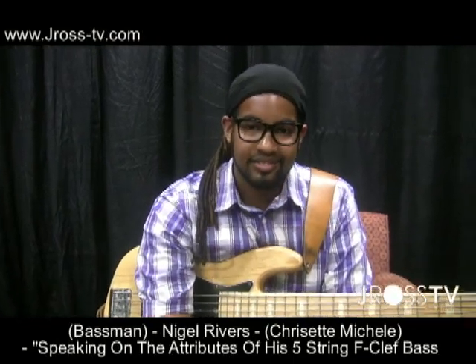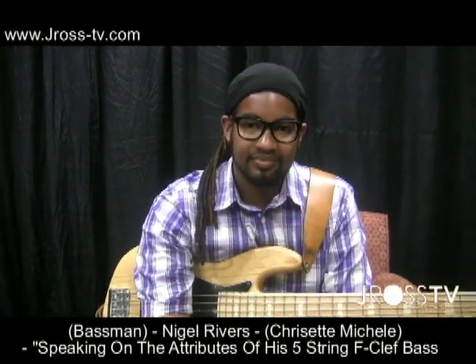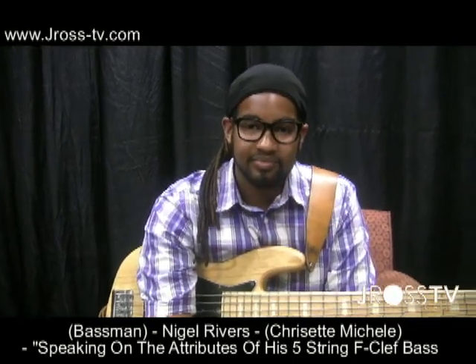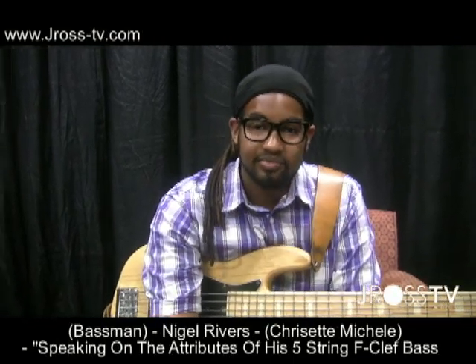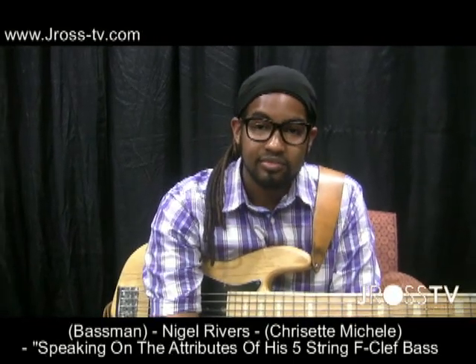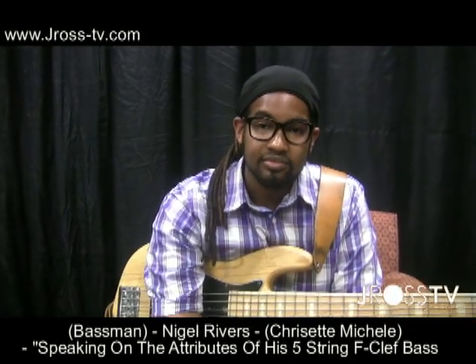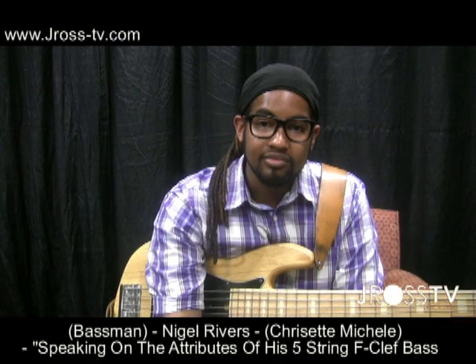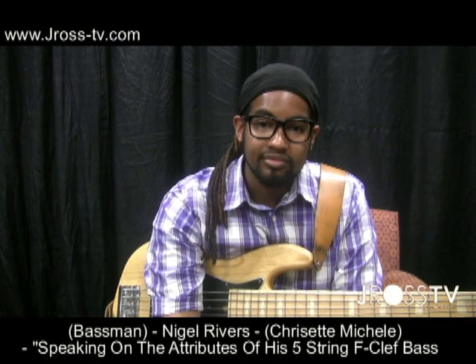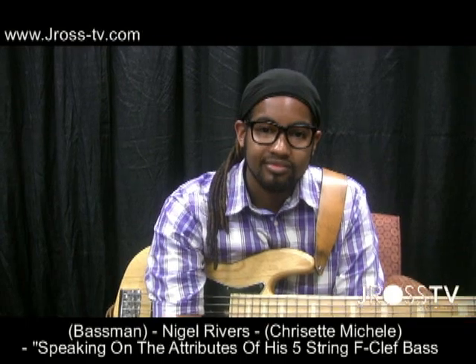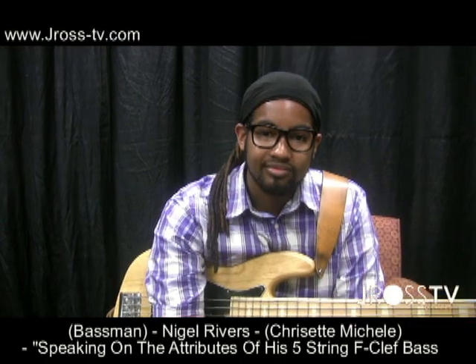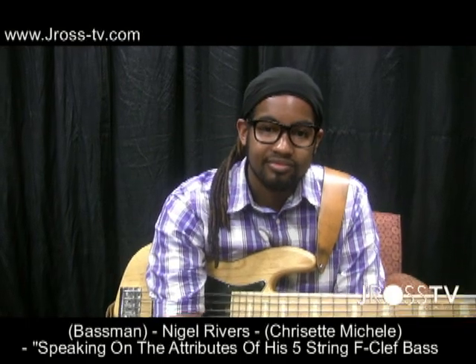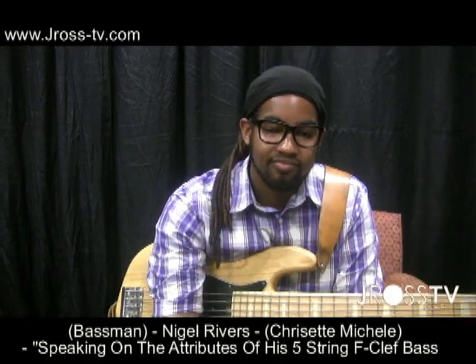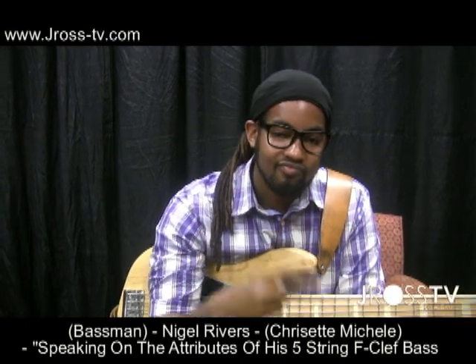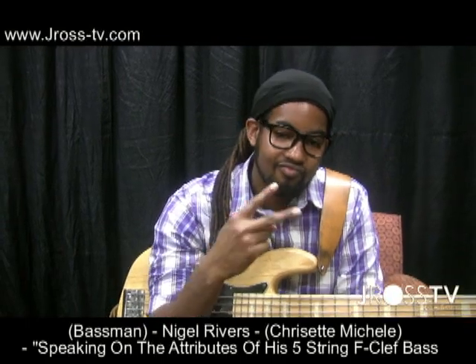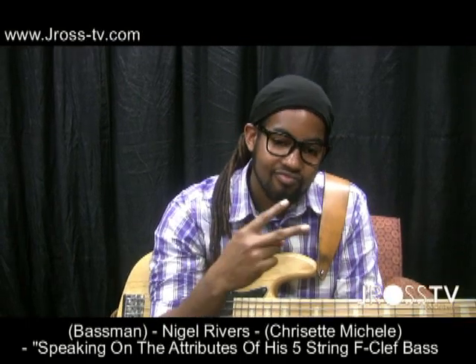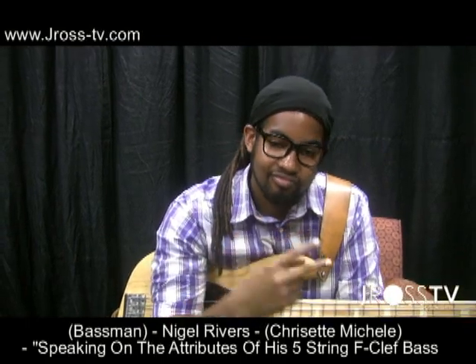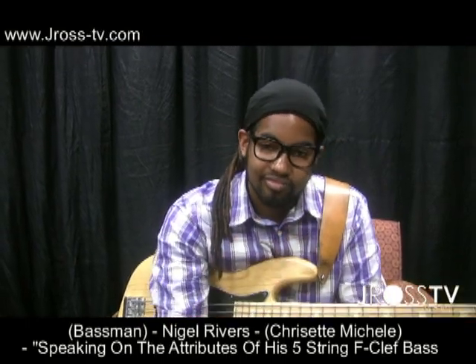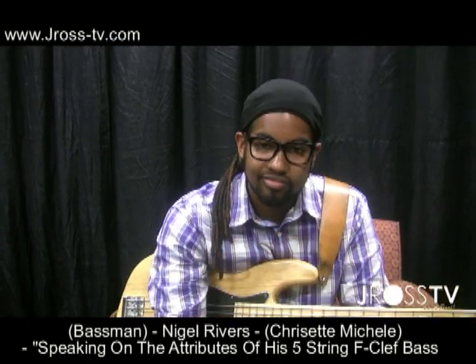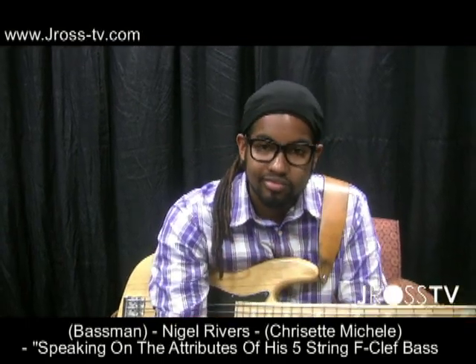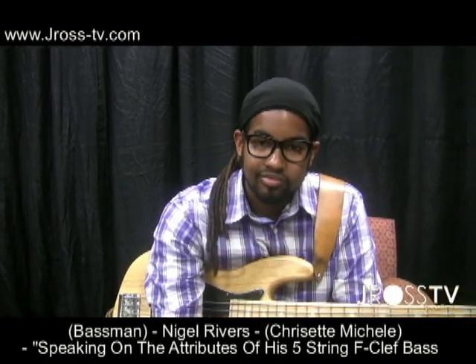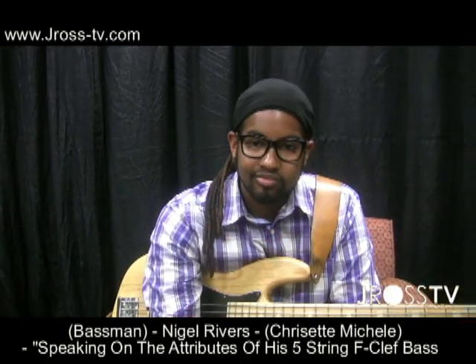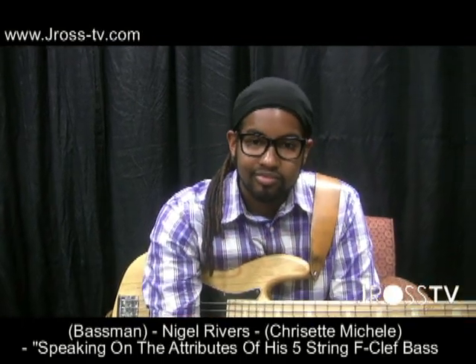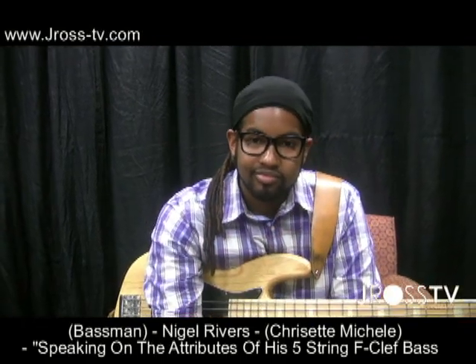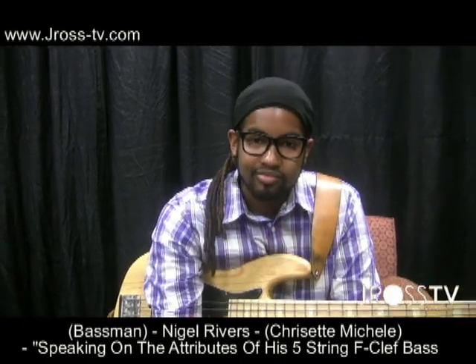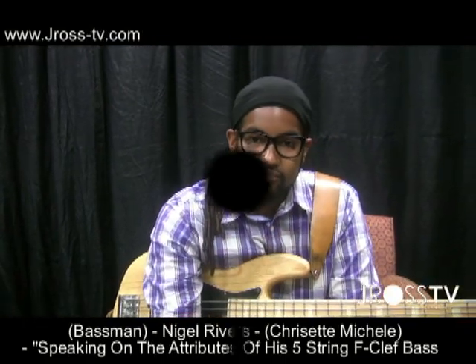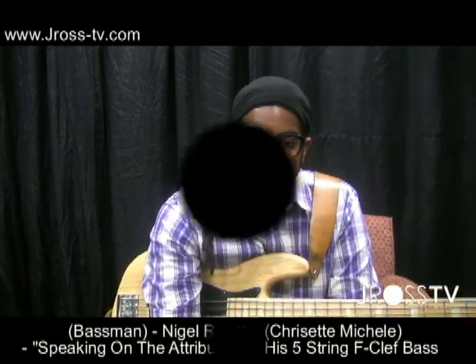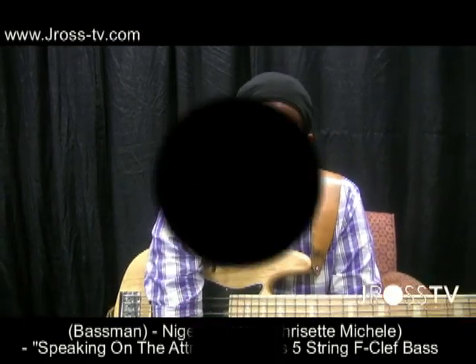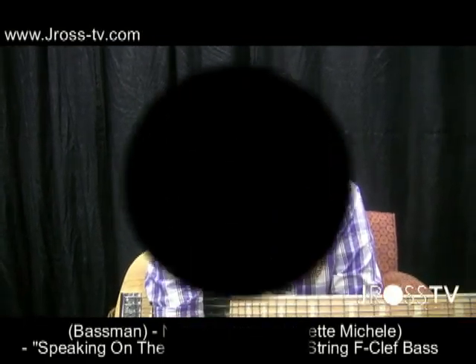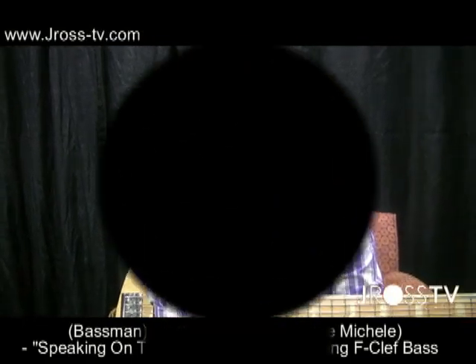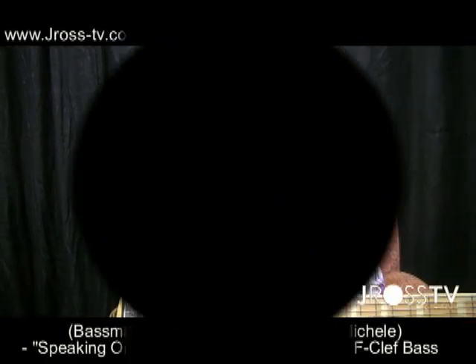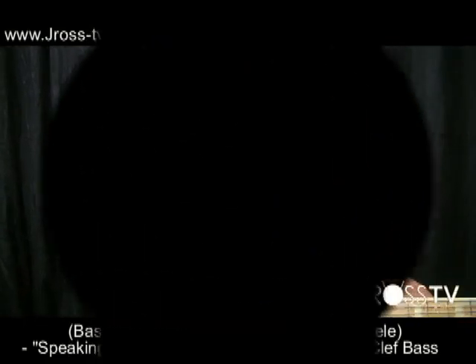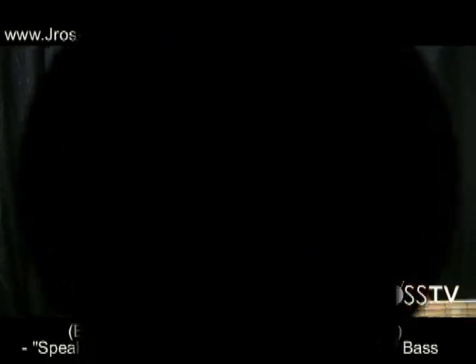Yeah, y'all, we're going to give a shoutout to F Clef Bass, y'all. J. Ross TV, ten million strong — we gone. Peace.